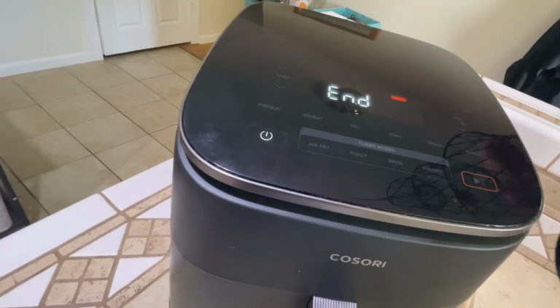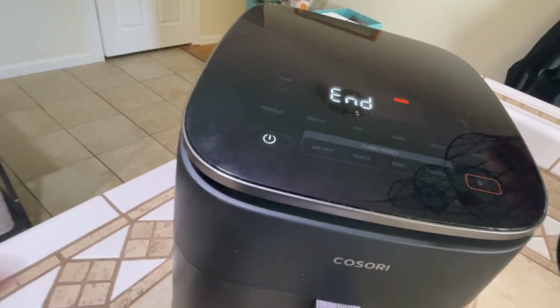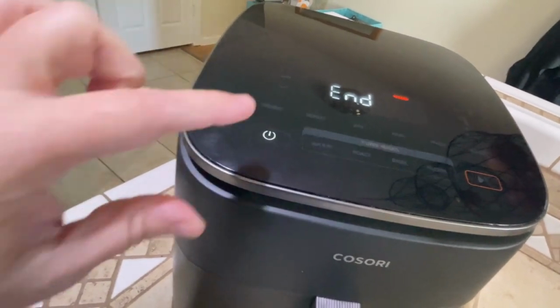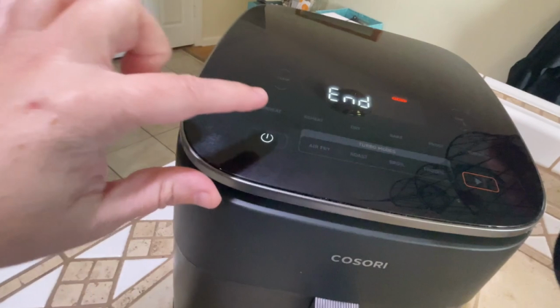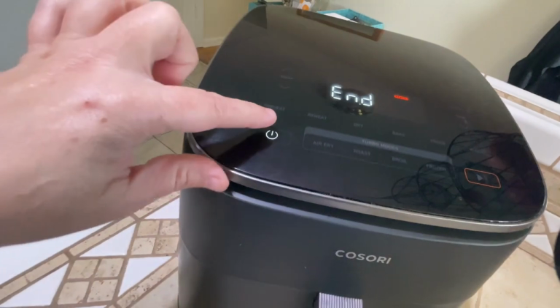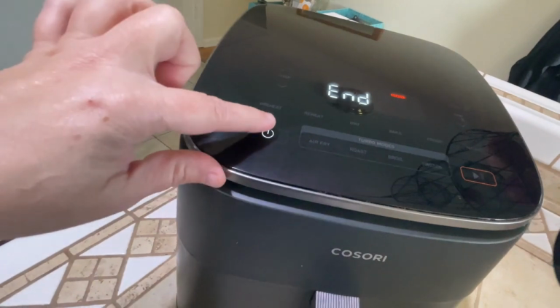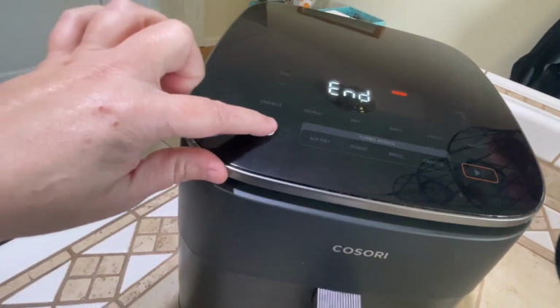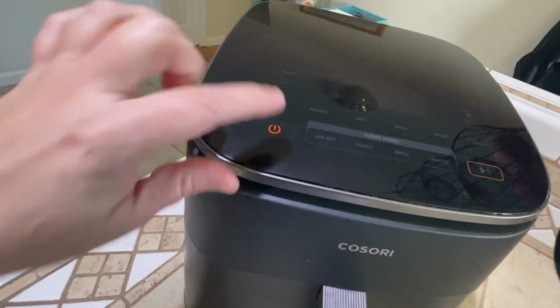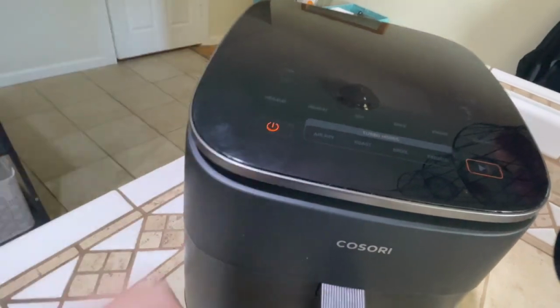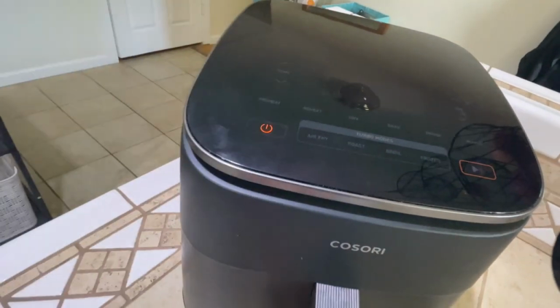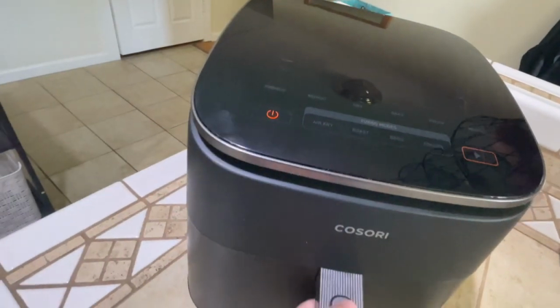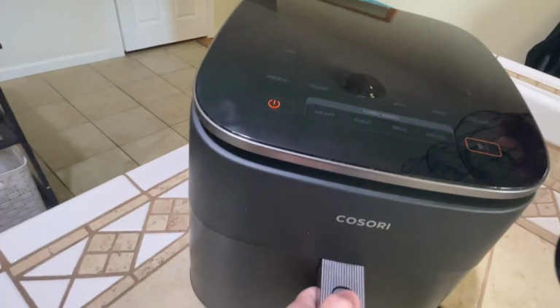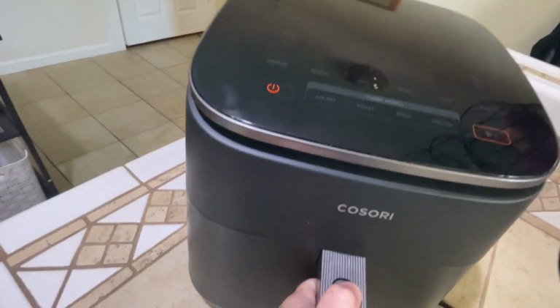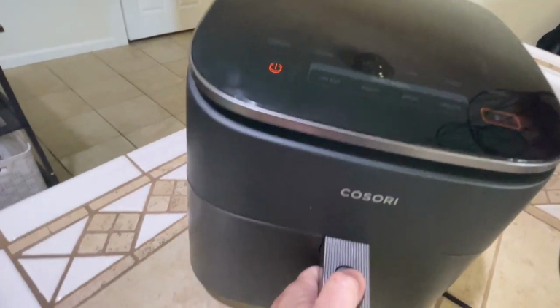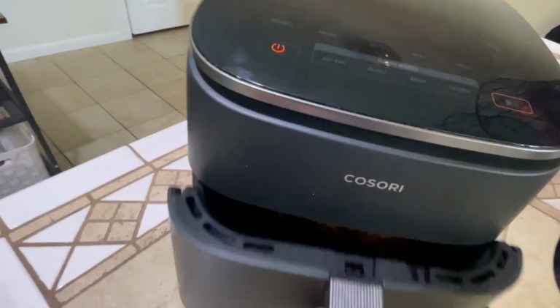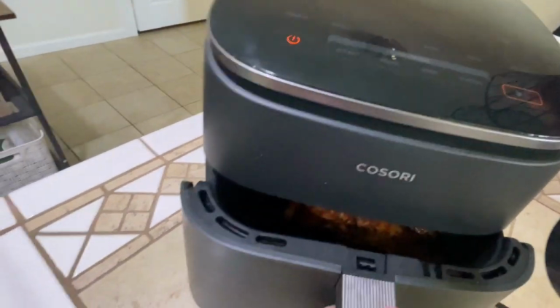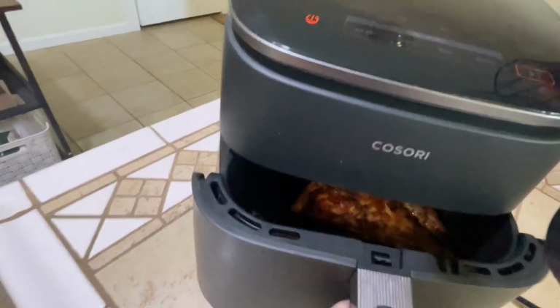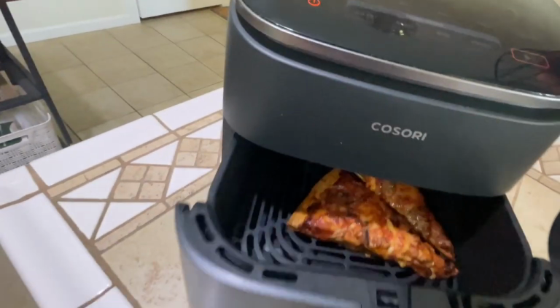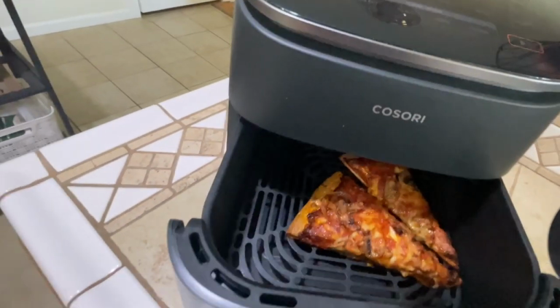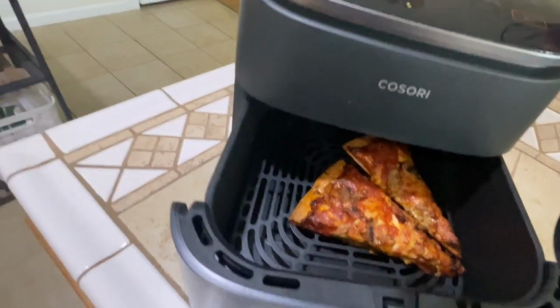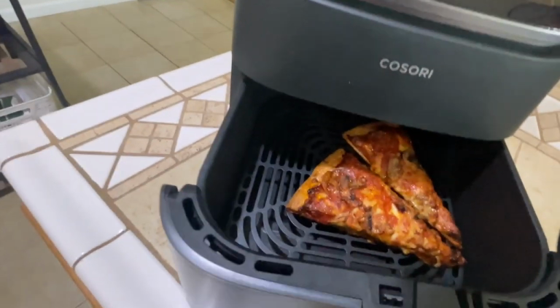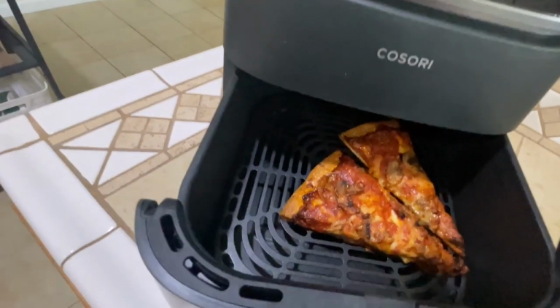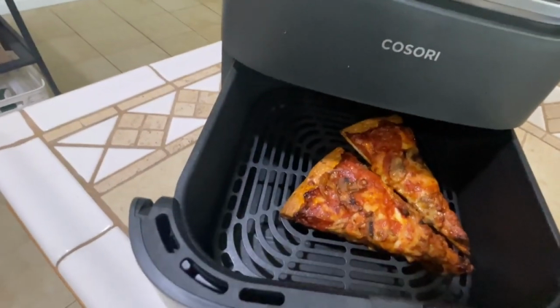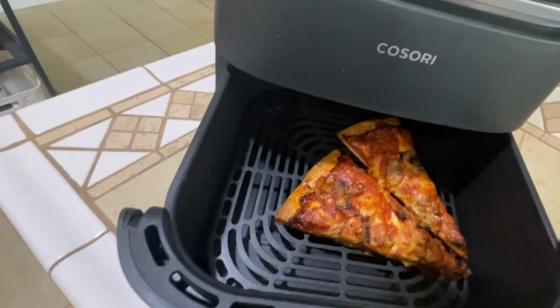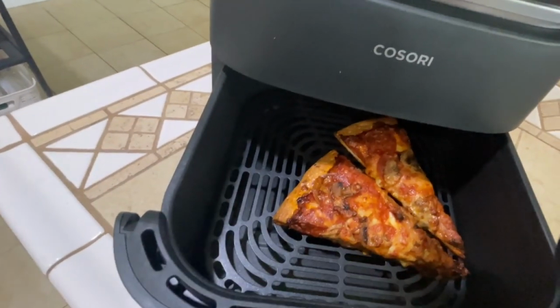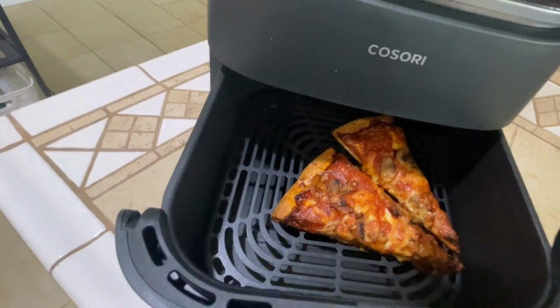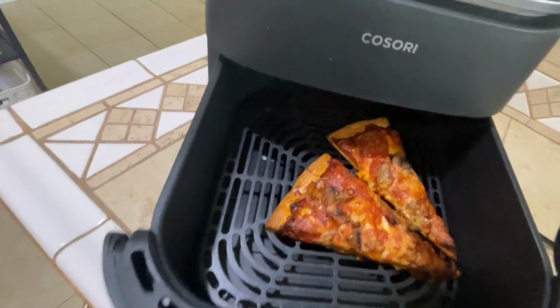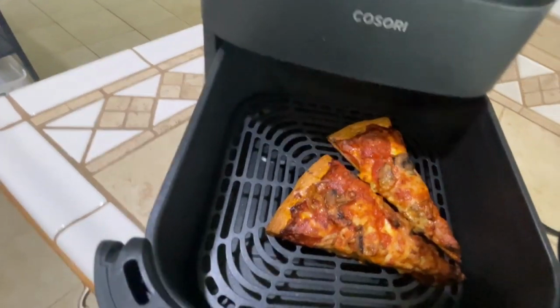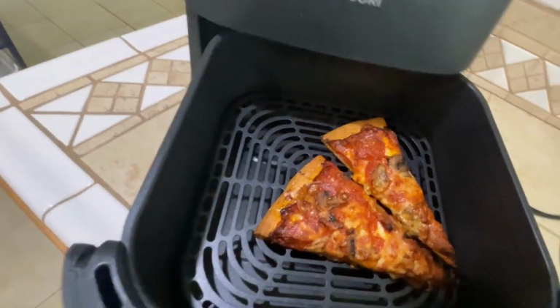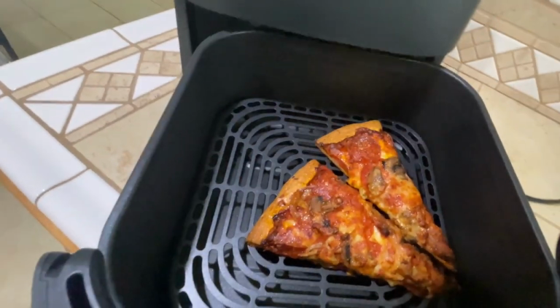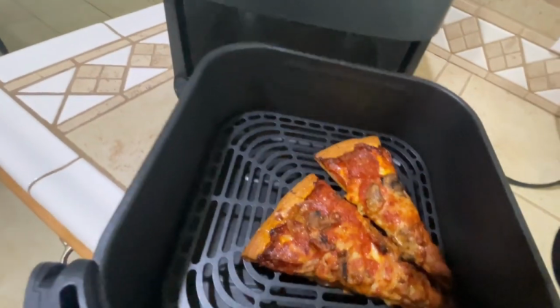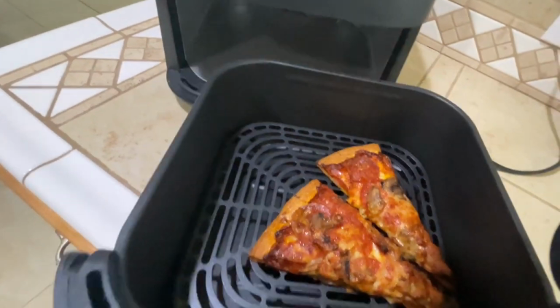And that's it. Turn it off and let's check it out. Oh my god, that looks so good.